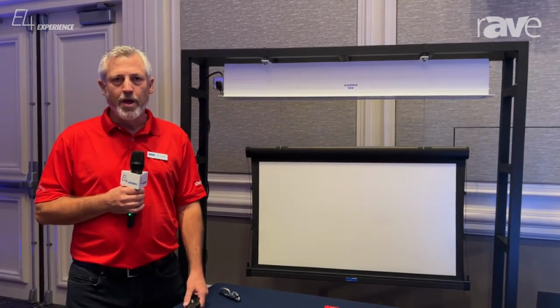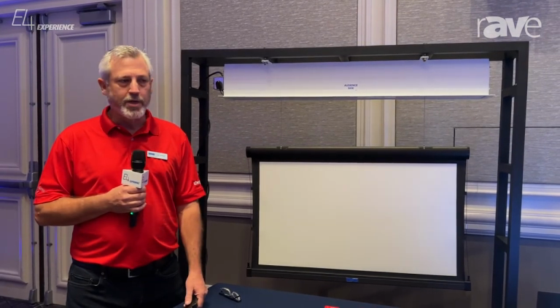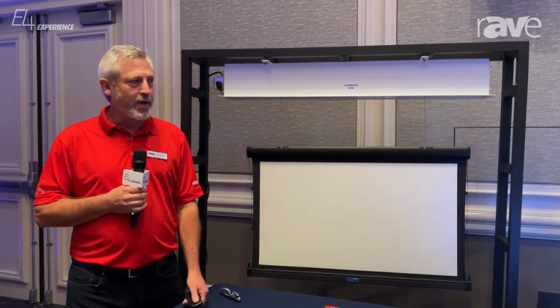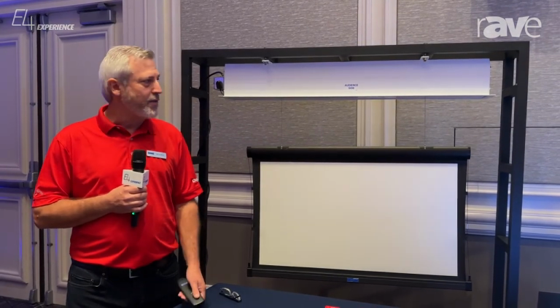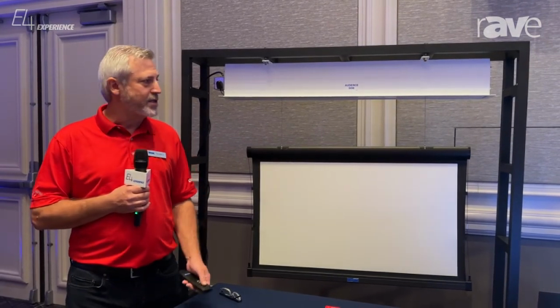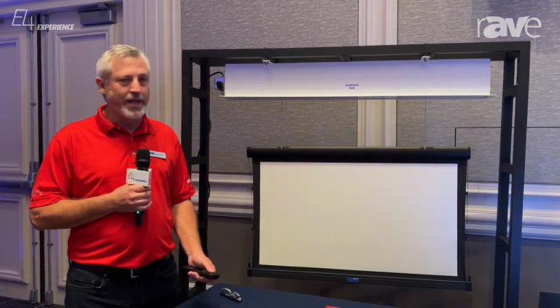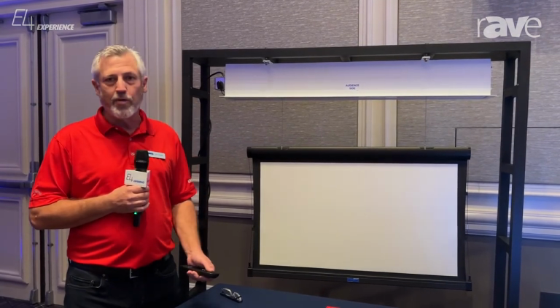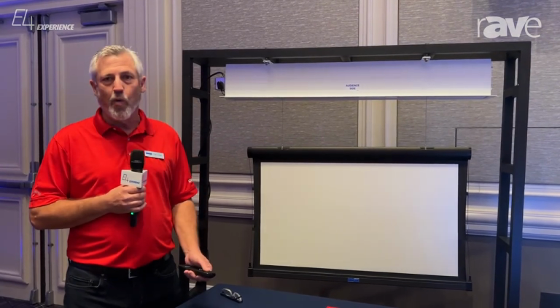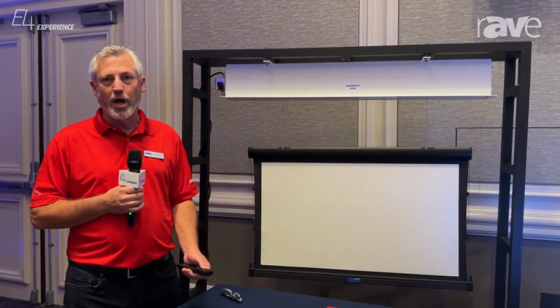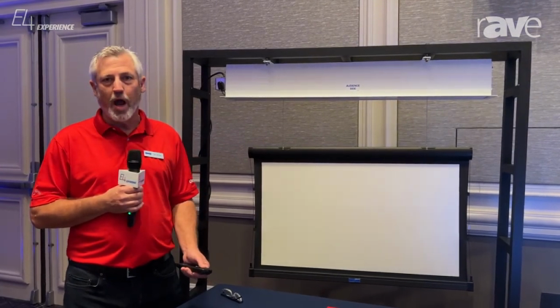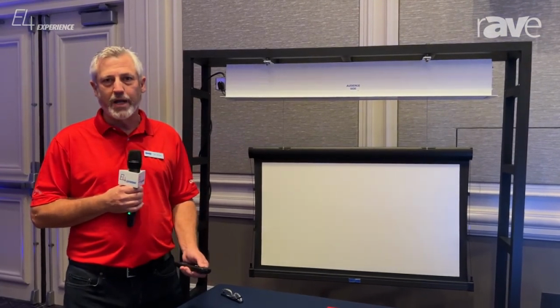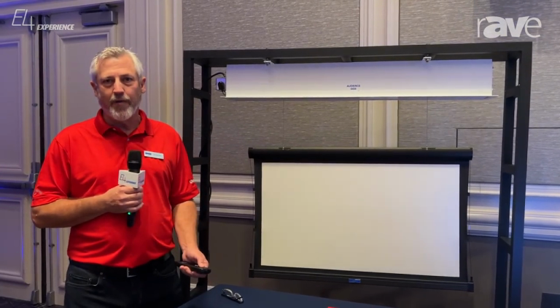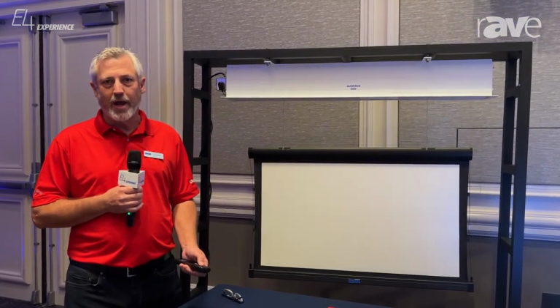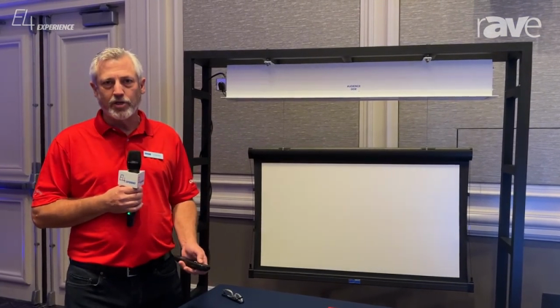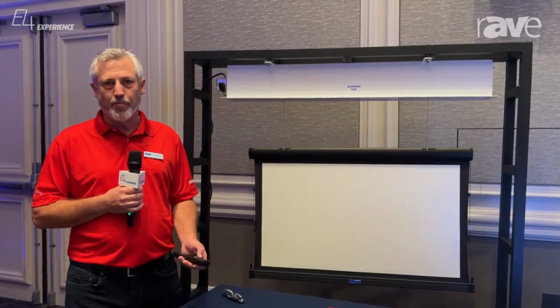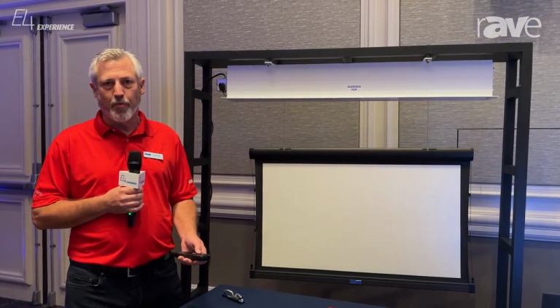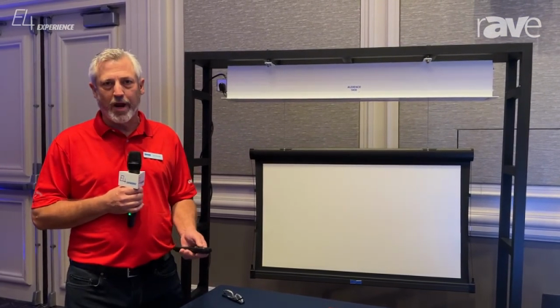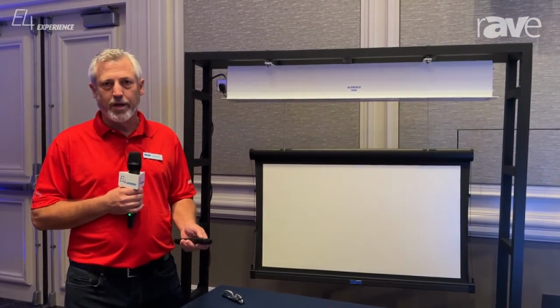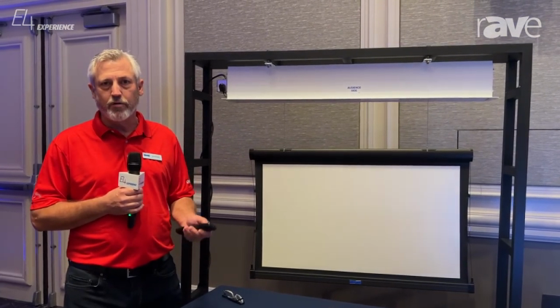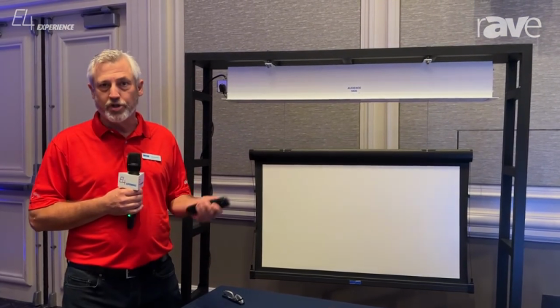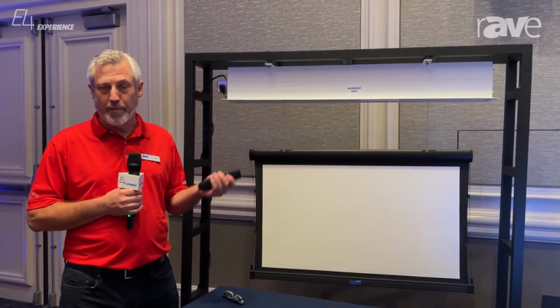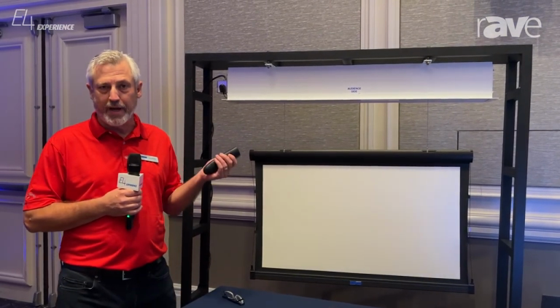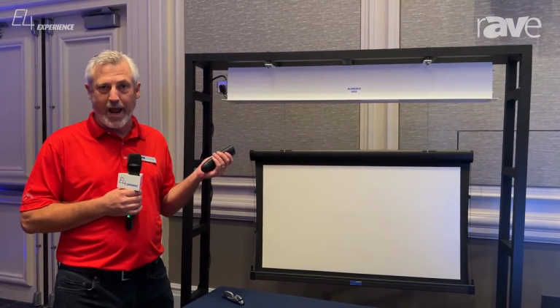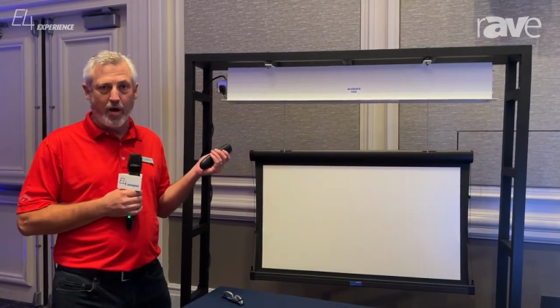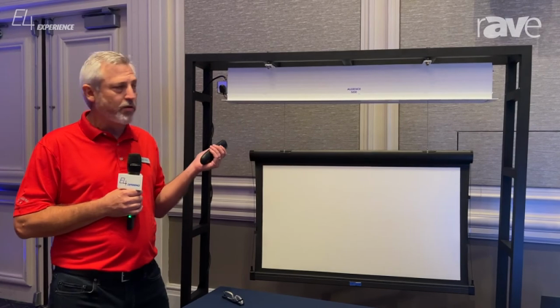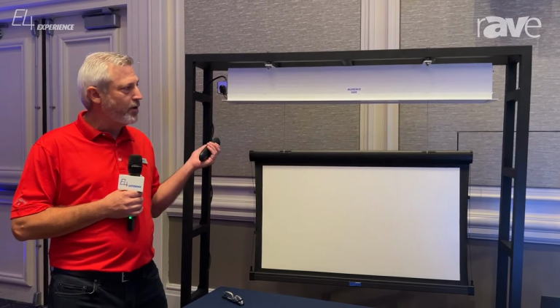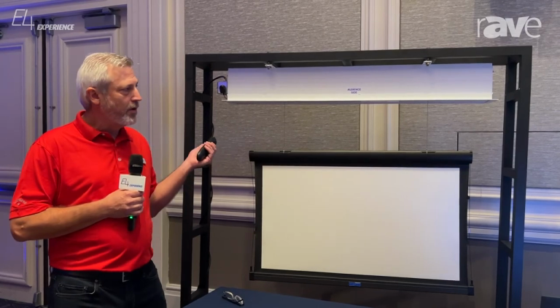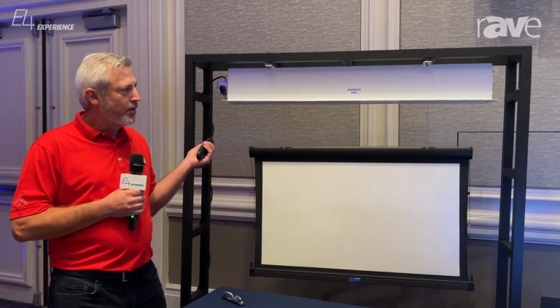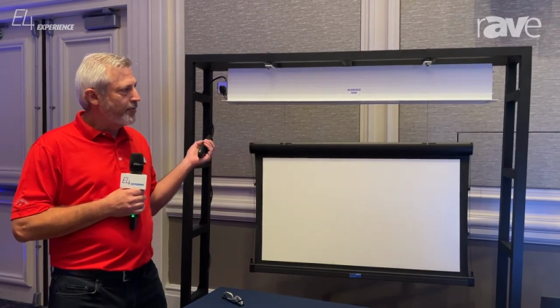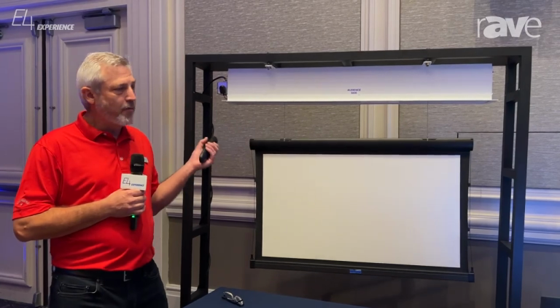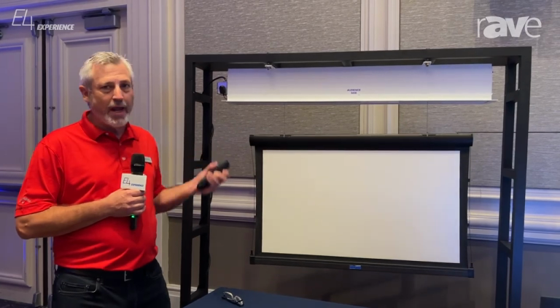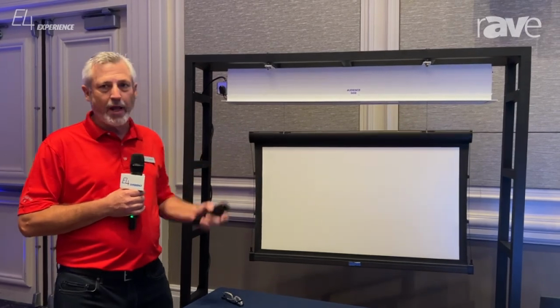So again, this is the Wireline Advantage, brand new, shipping now from Daylight.